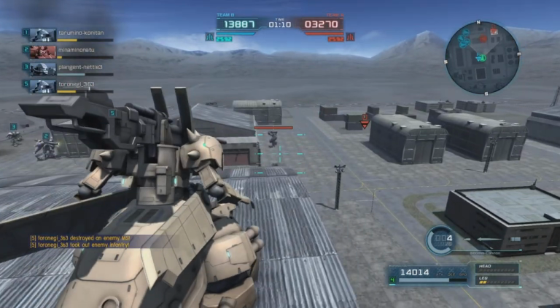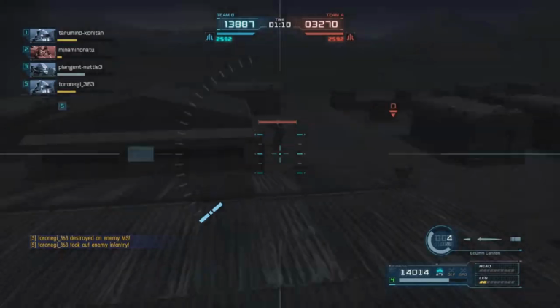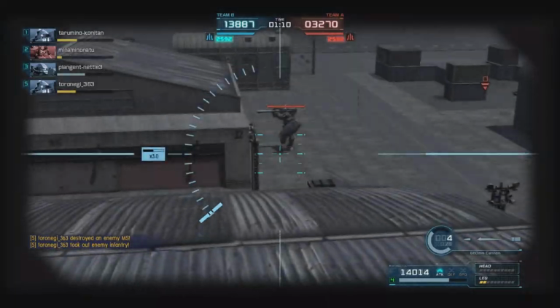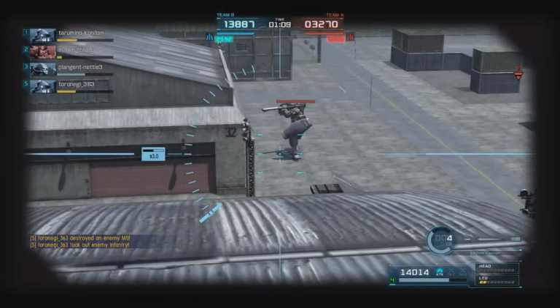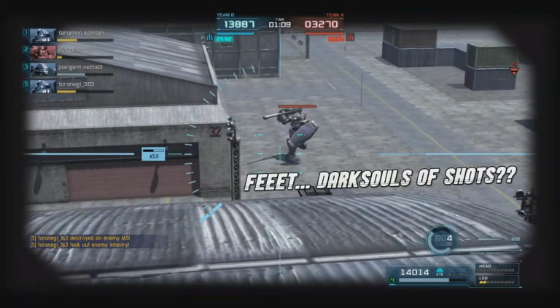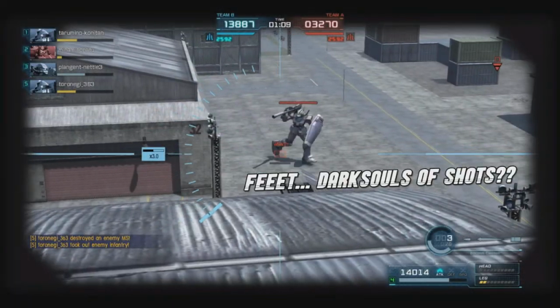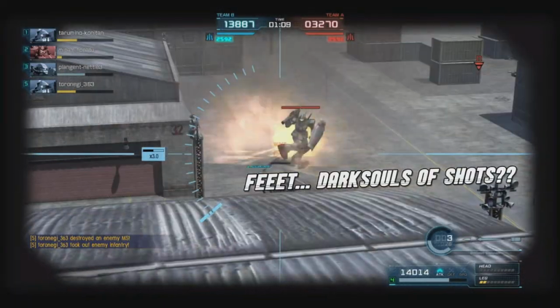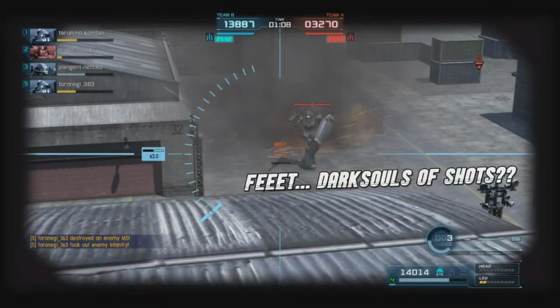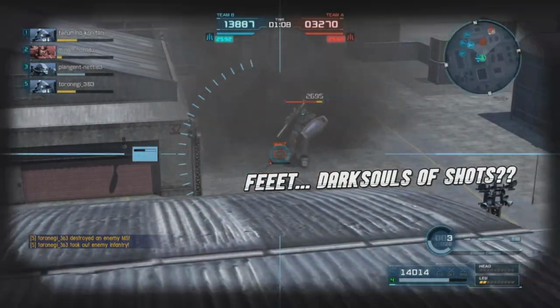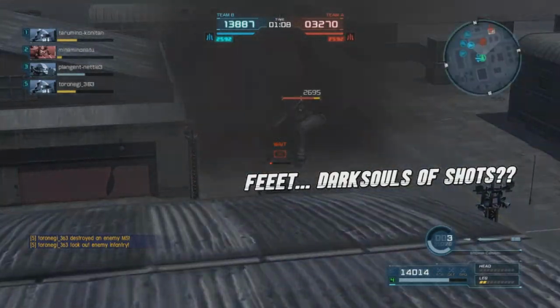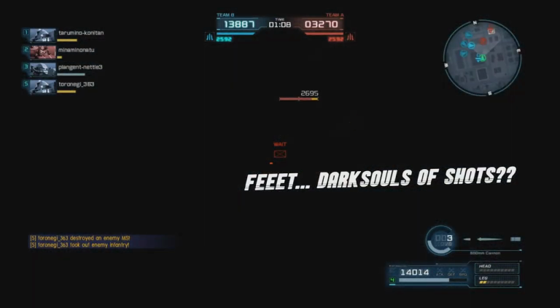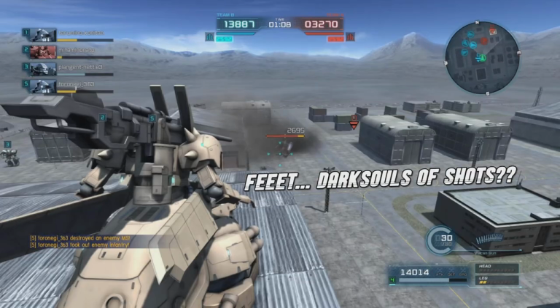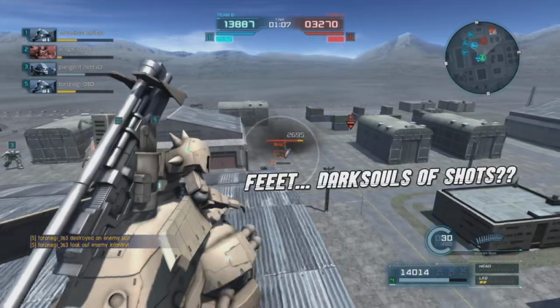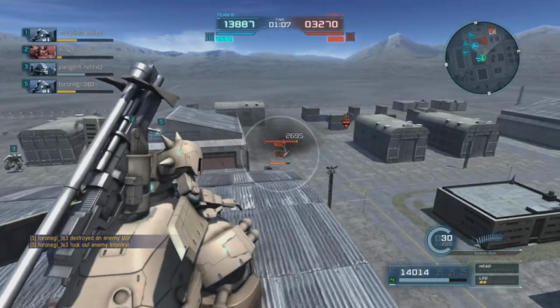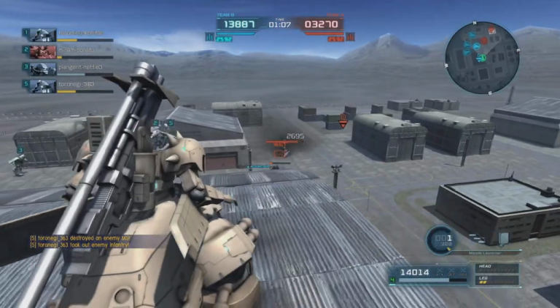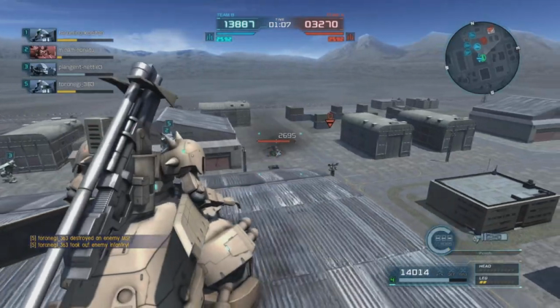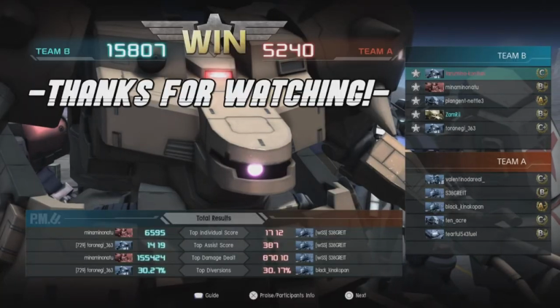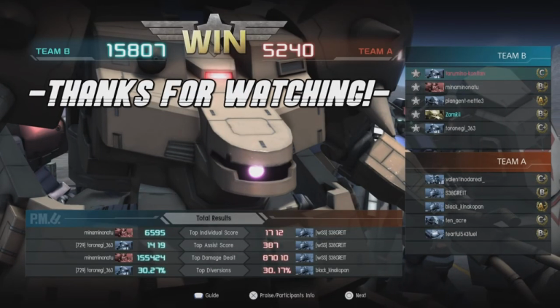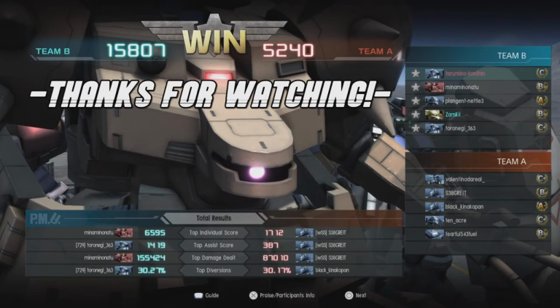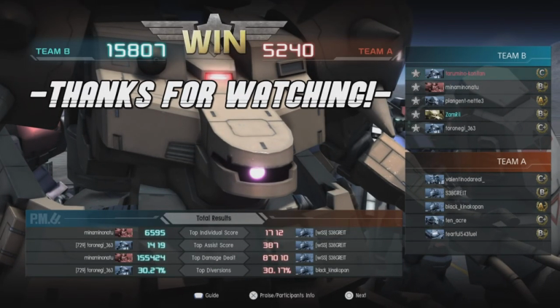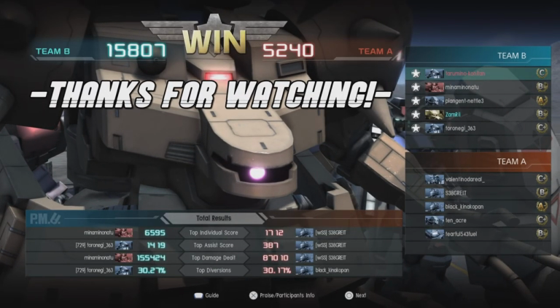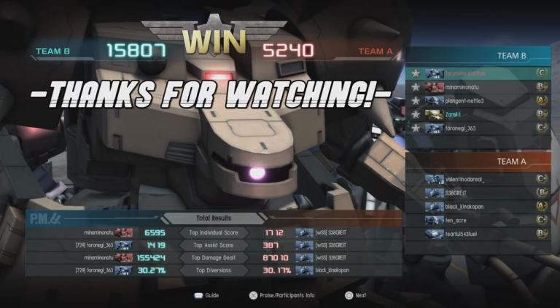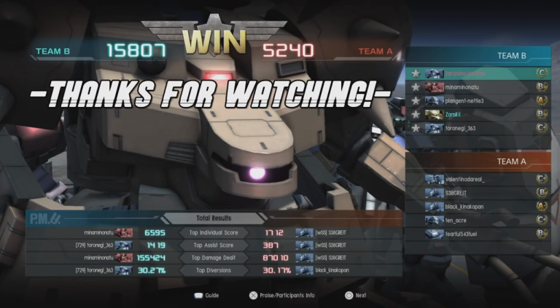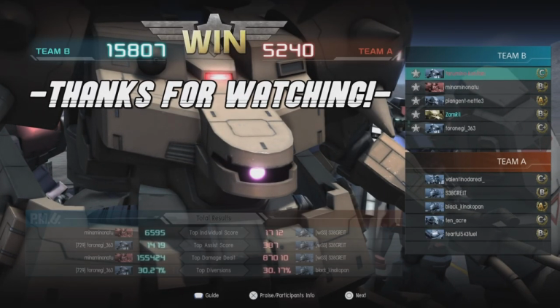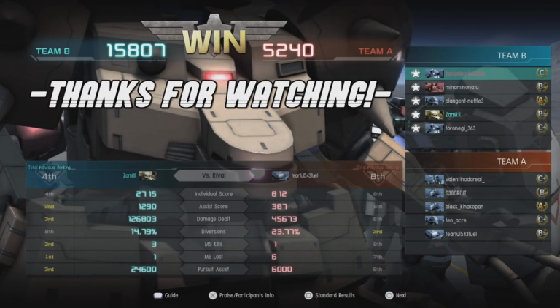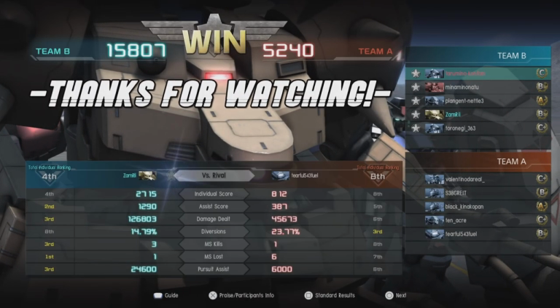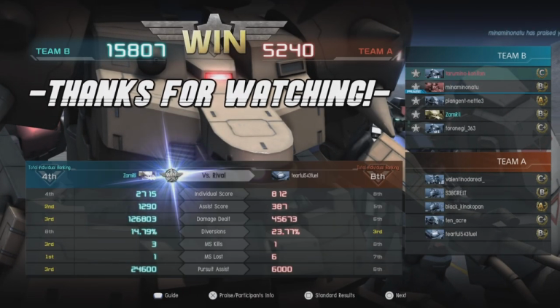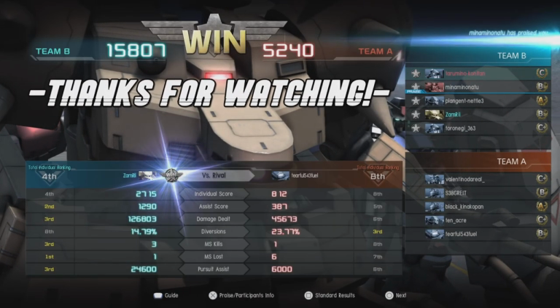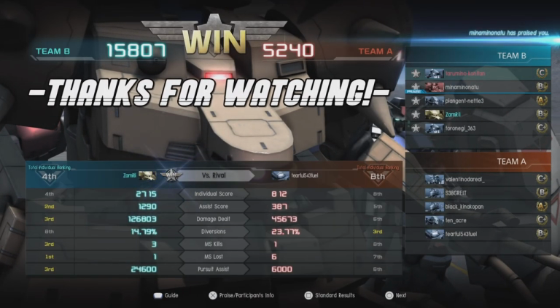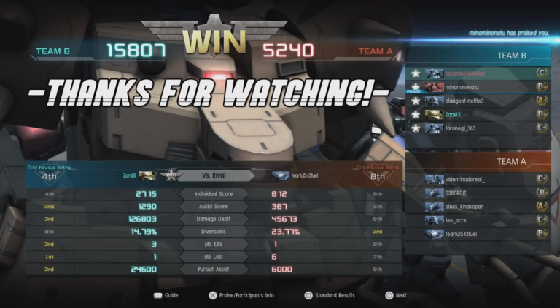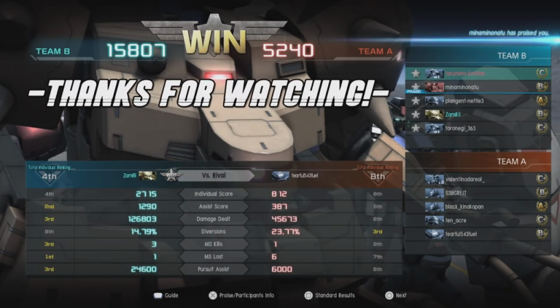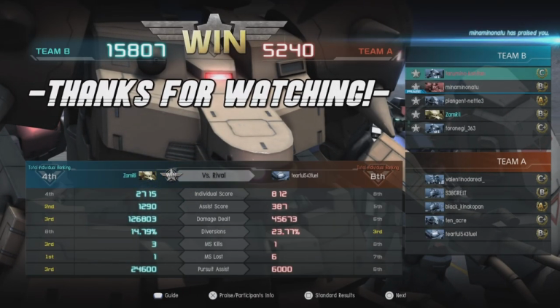Oh, there he is. Let's take out his toes real quick. And no board spots, but fourth place.